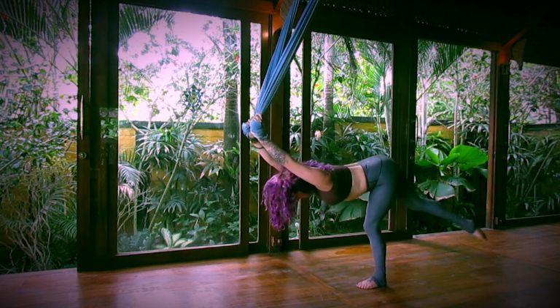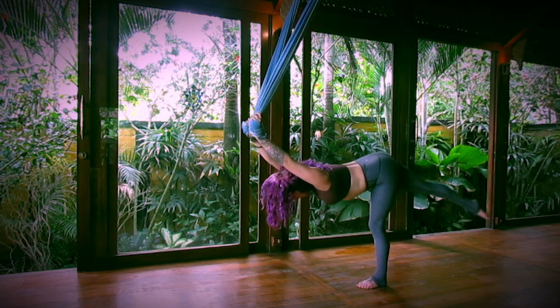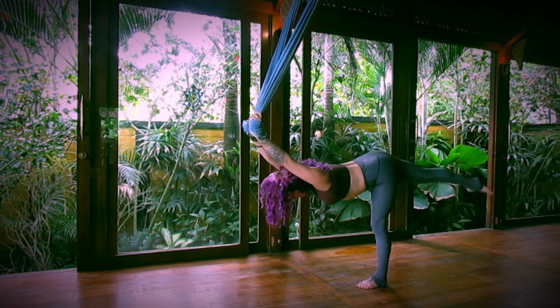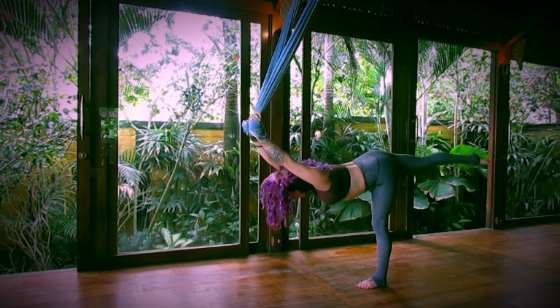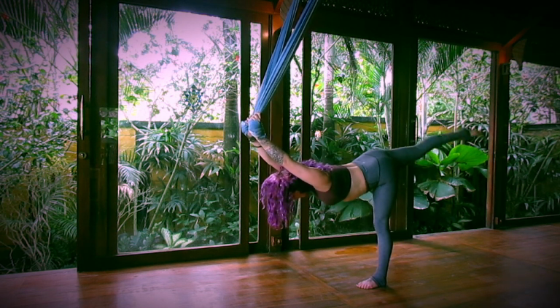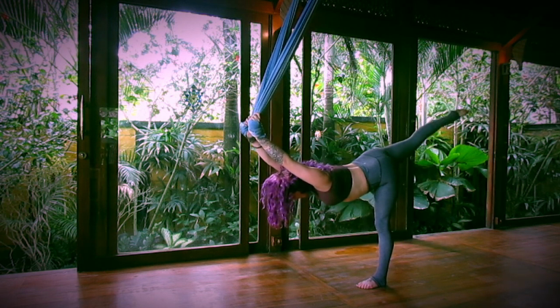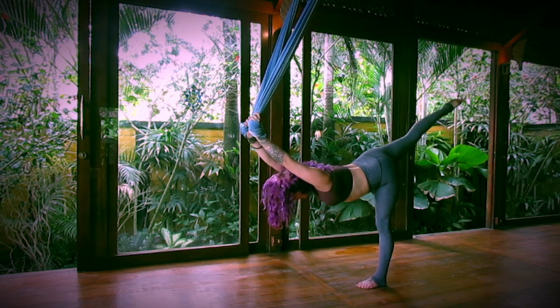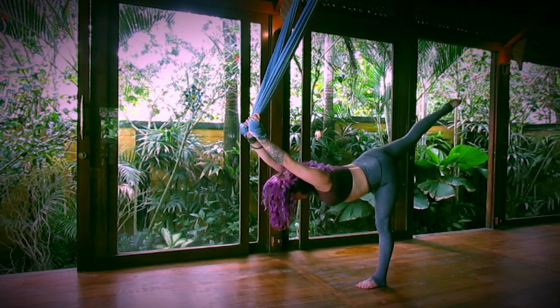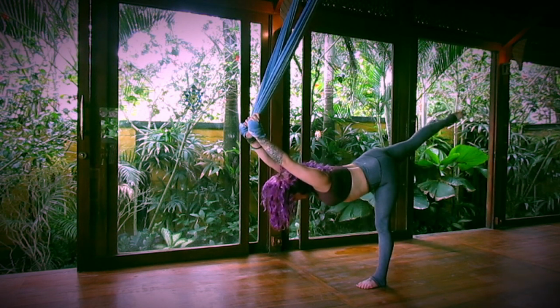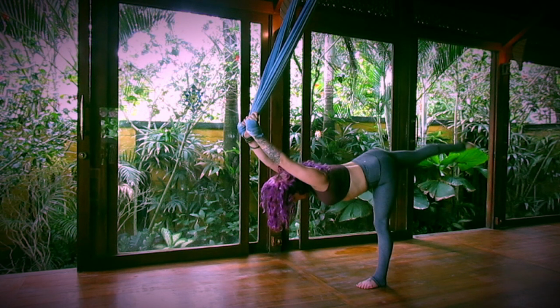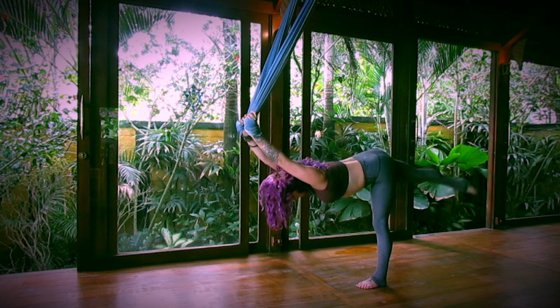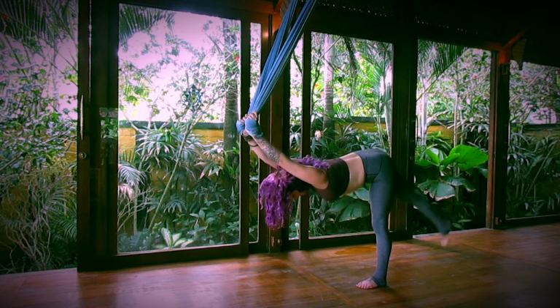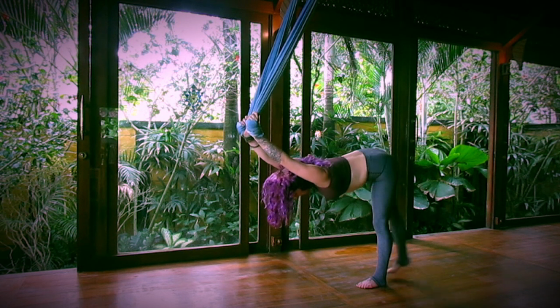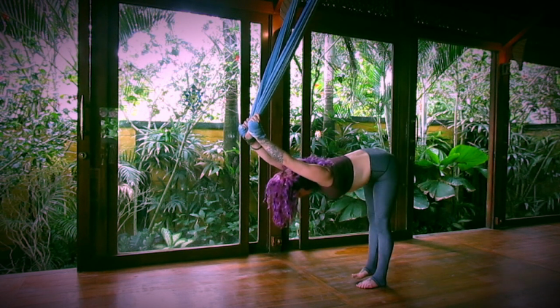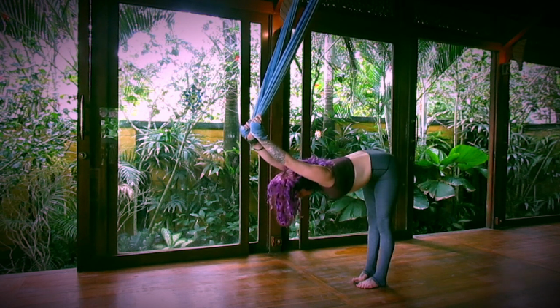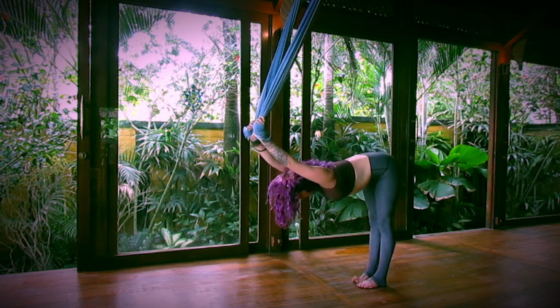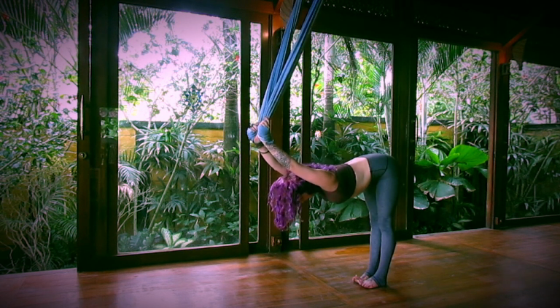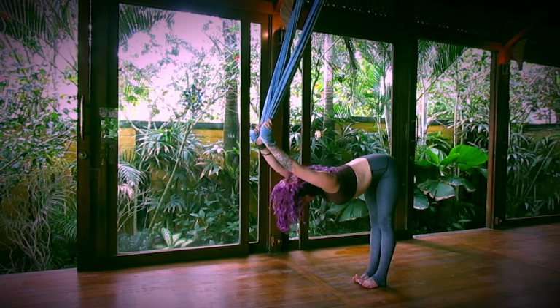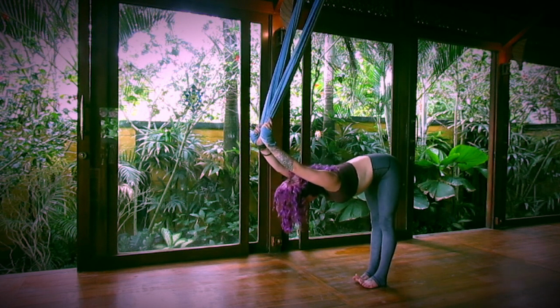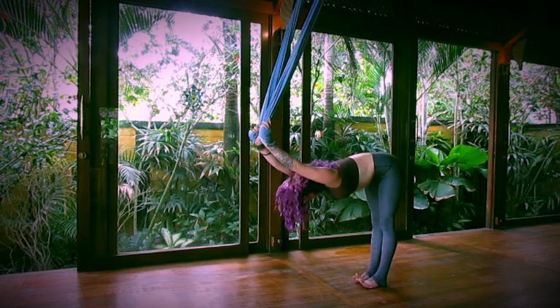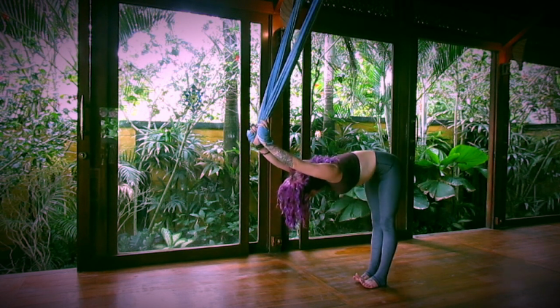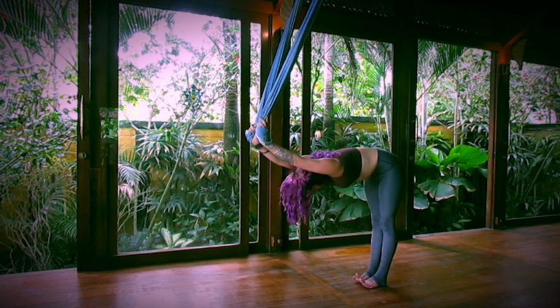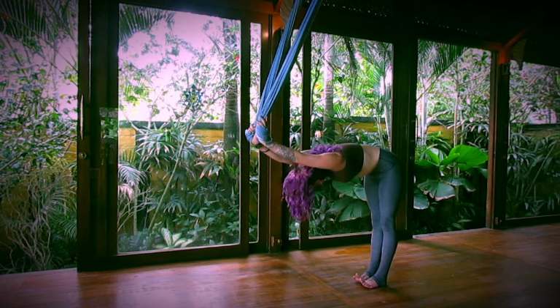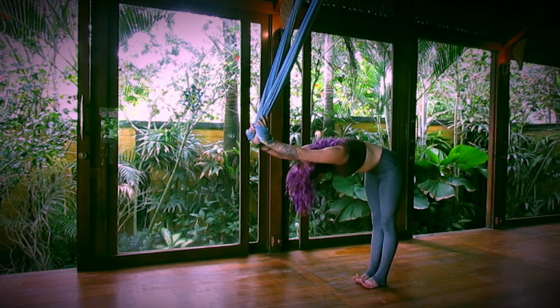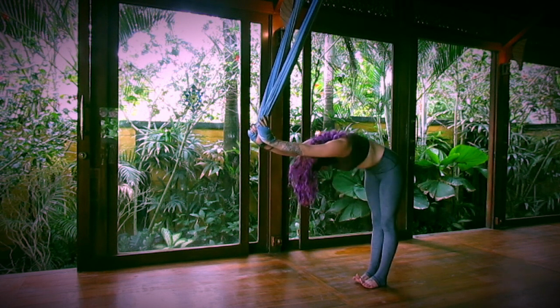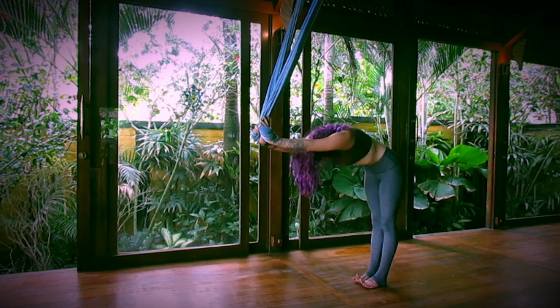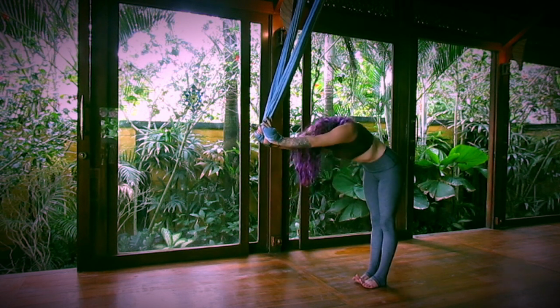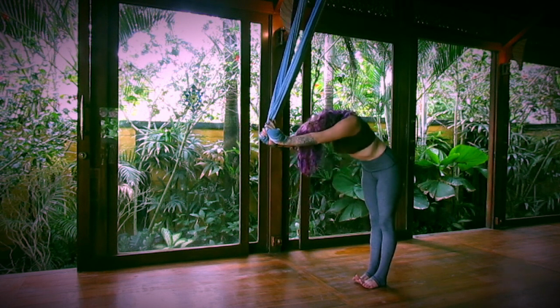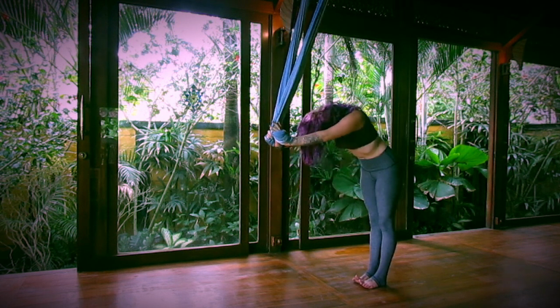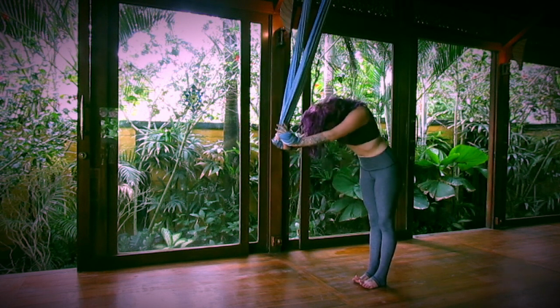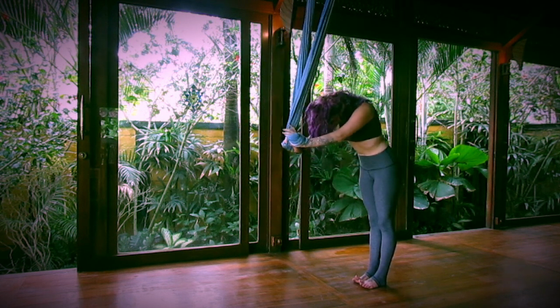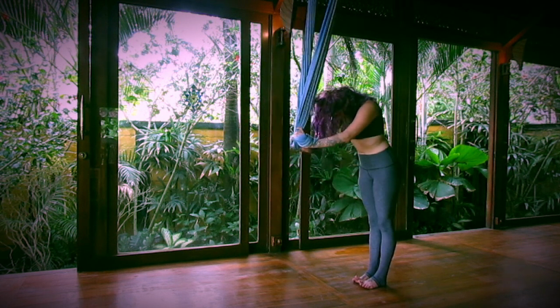Inhale, extend. Exhale, release the right foot down and slowly roll up one vertebrae at a time.